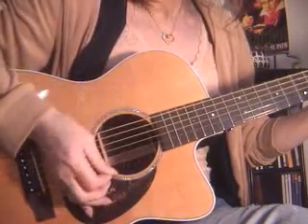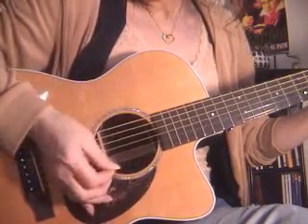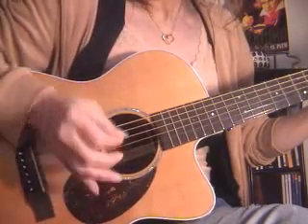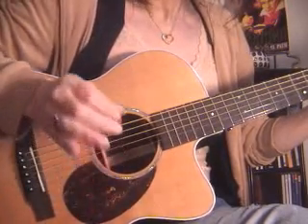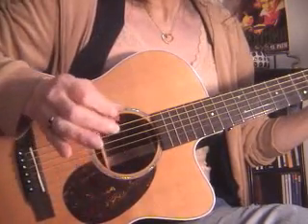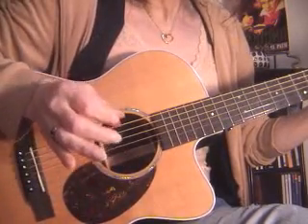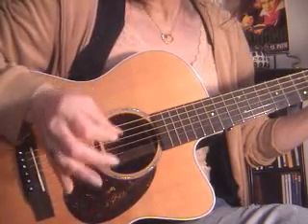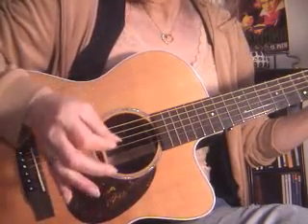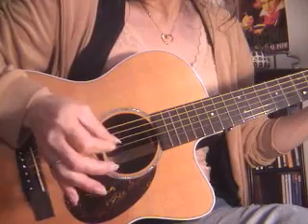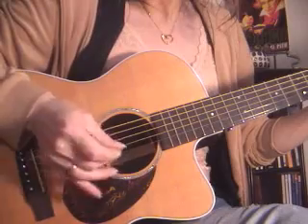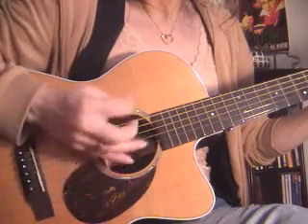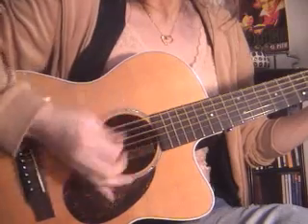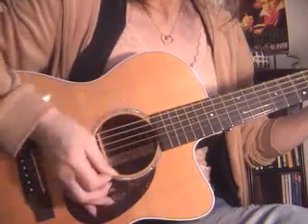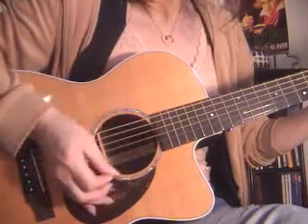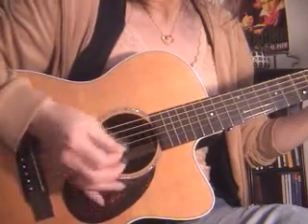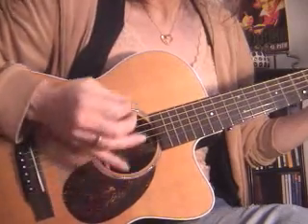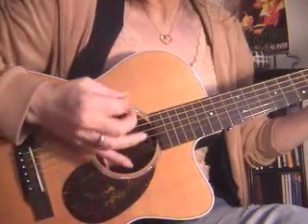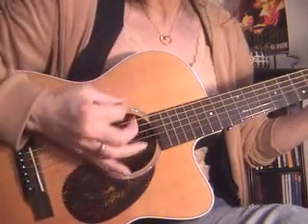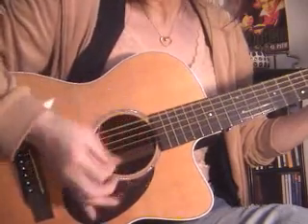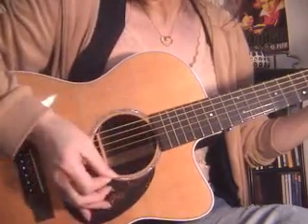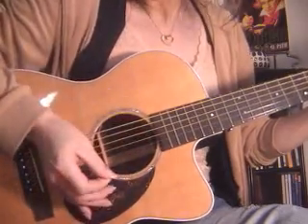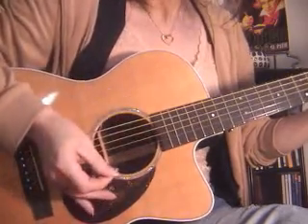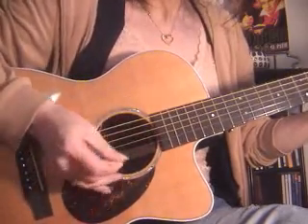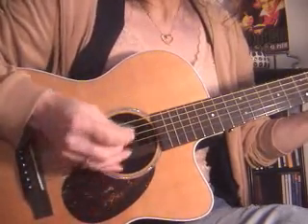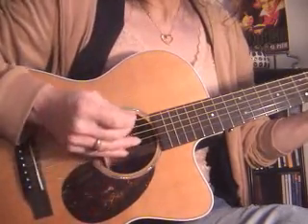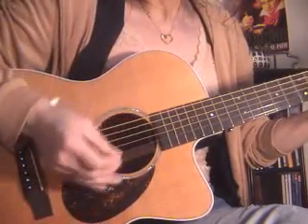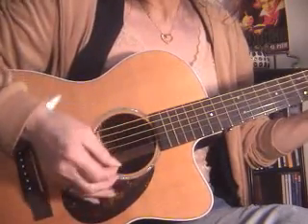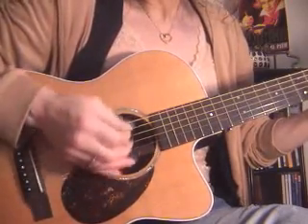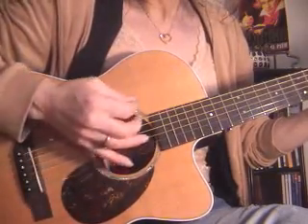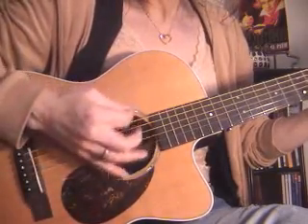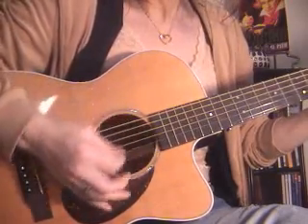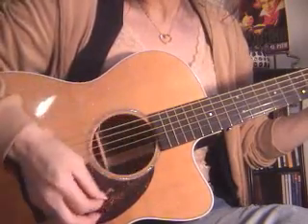Then after you can do that, after you can do this, take a chord and go strum.